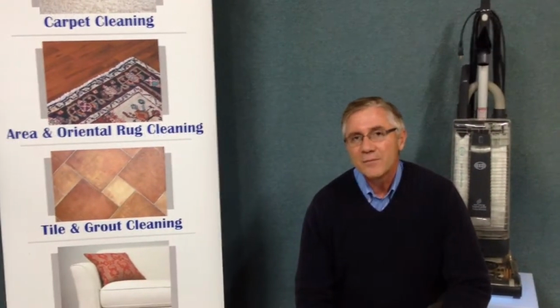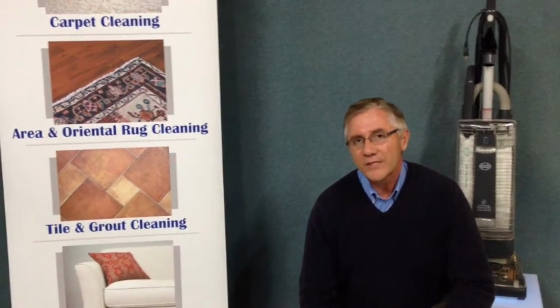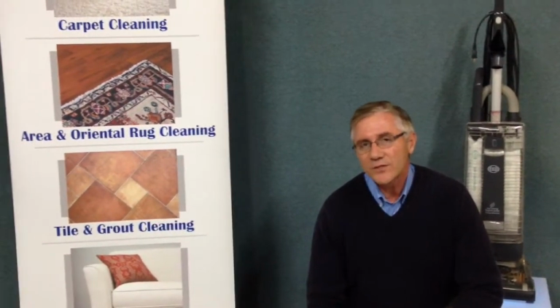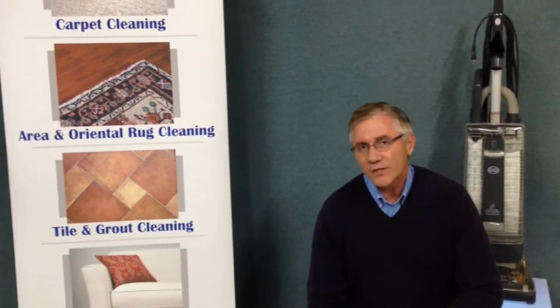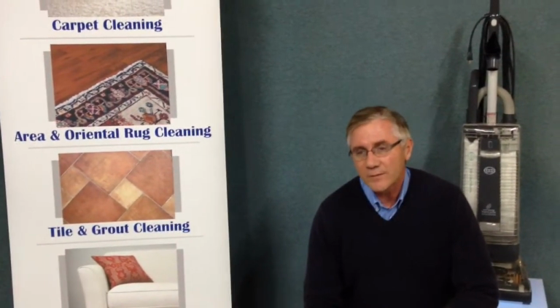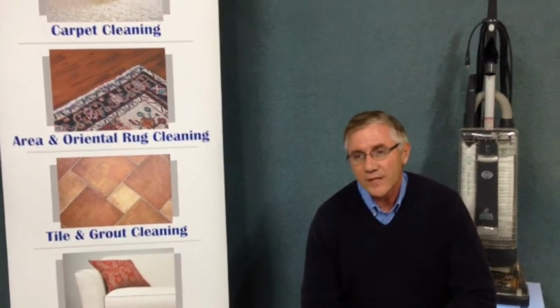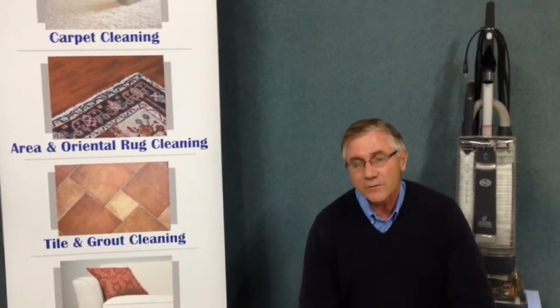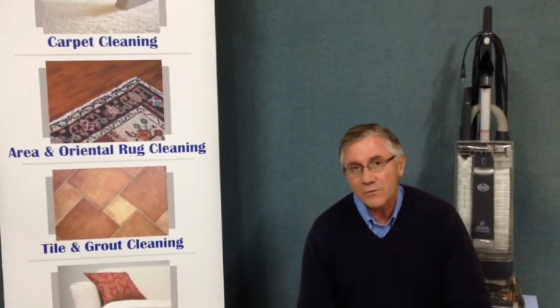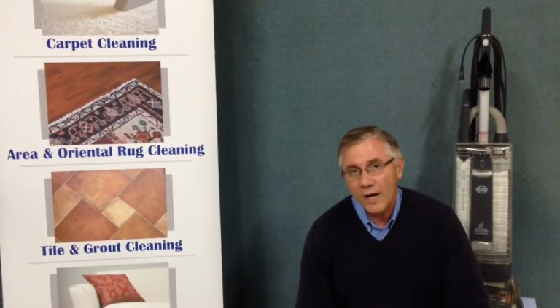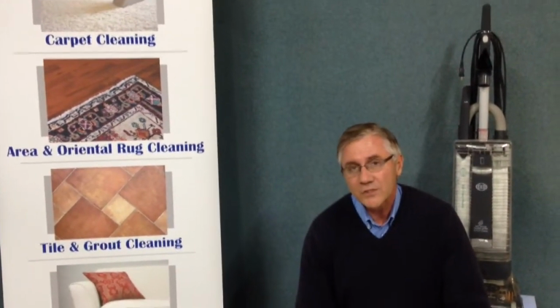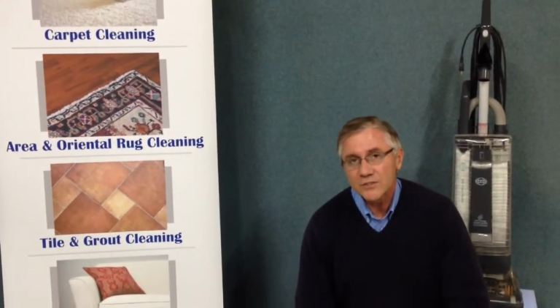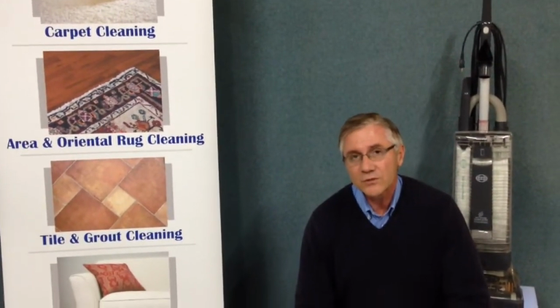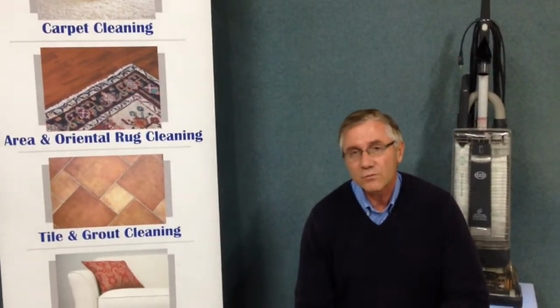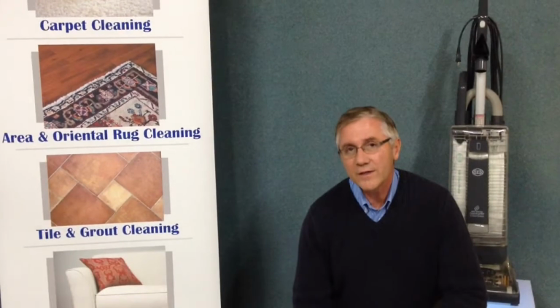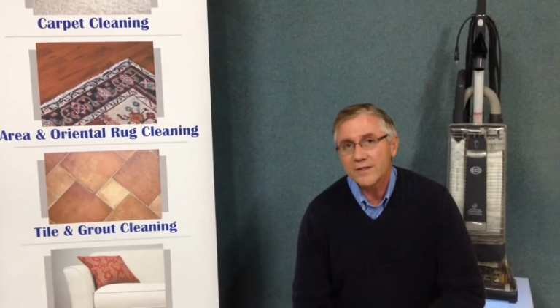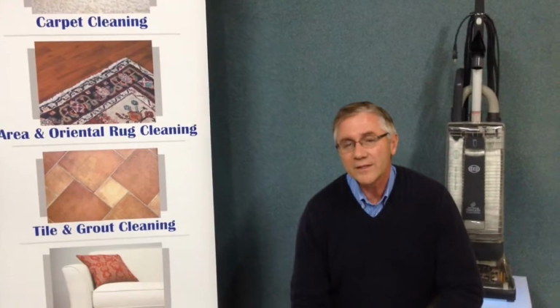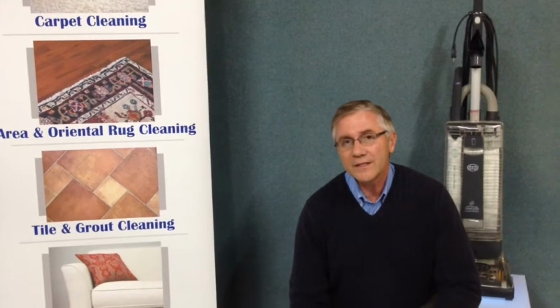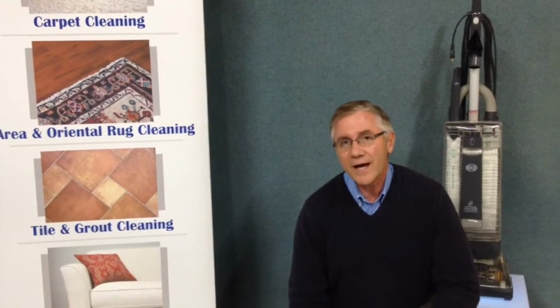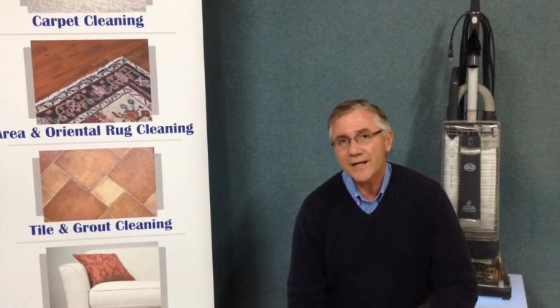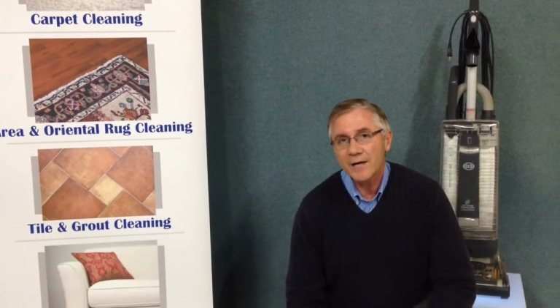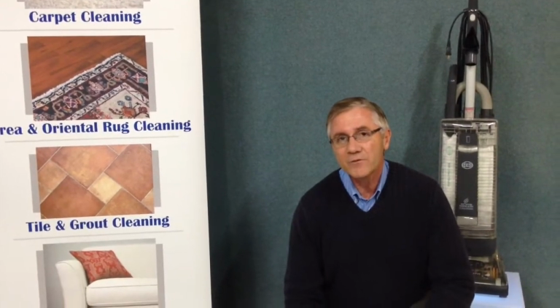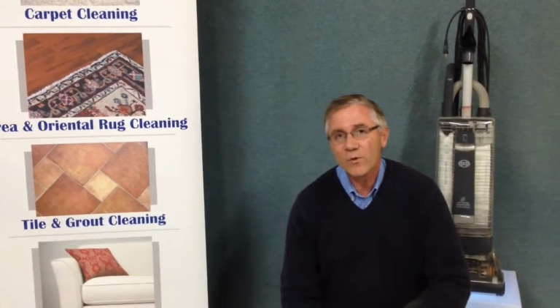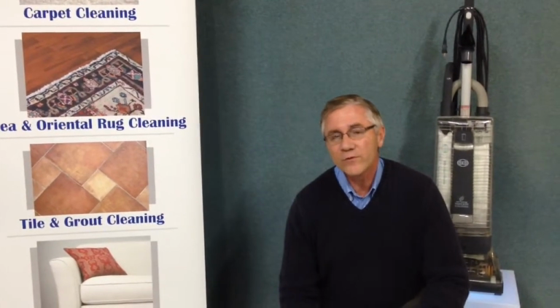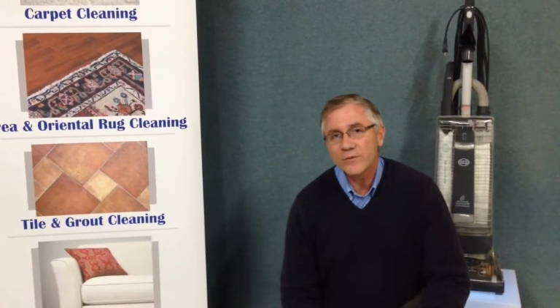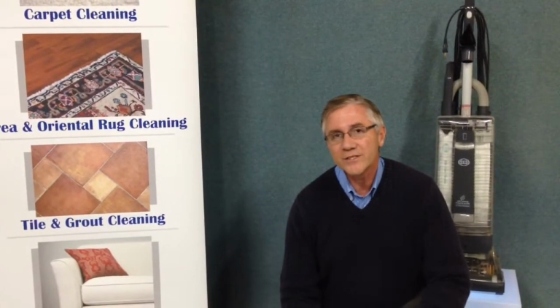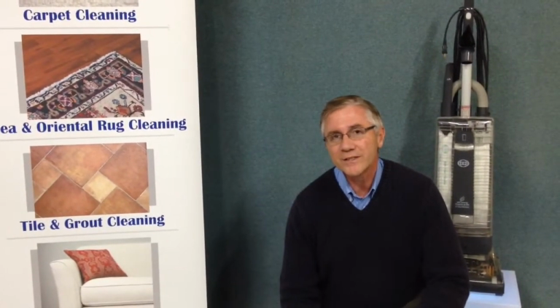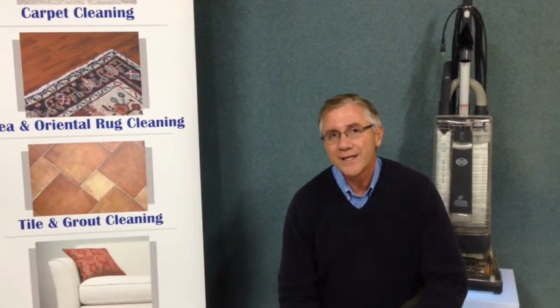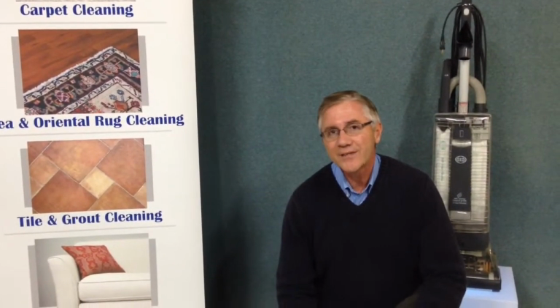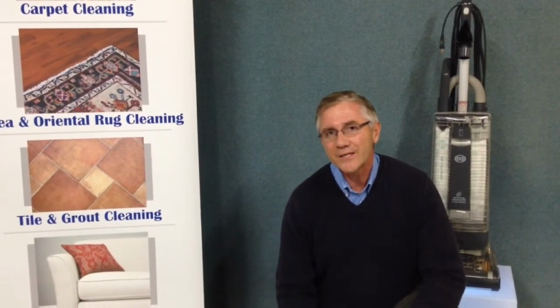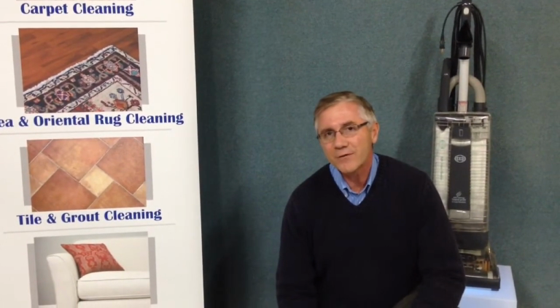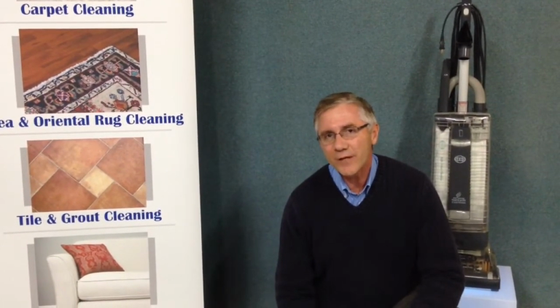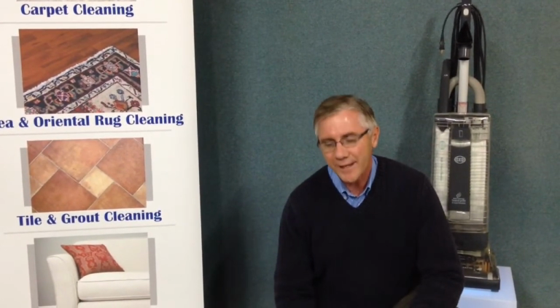Please look at our website, rochesterrugcleaning.com, for more information. Thank you. Have a great day.